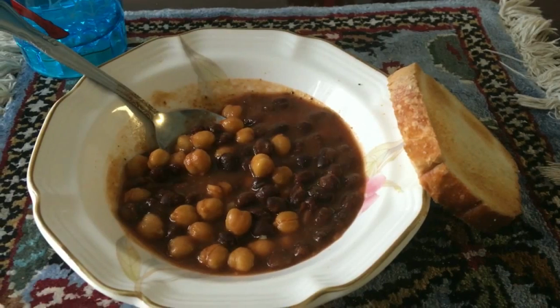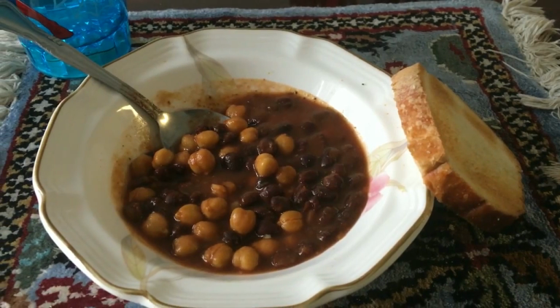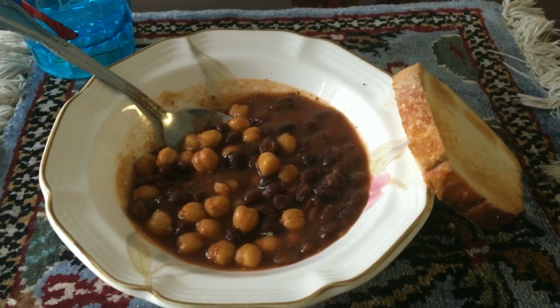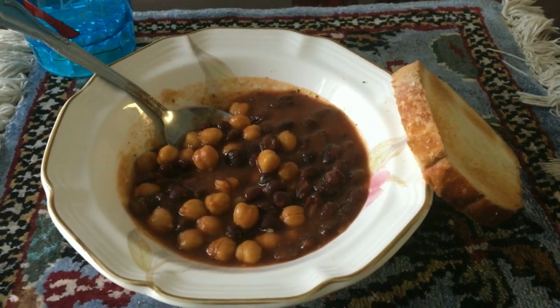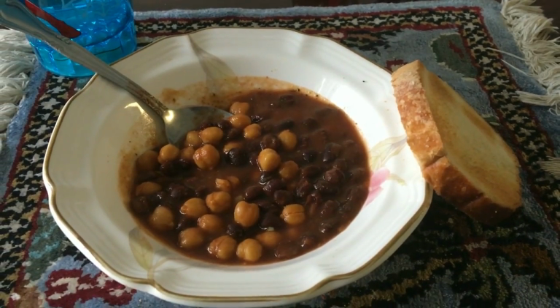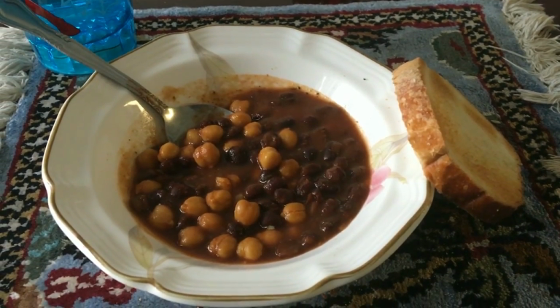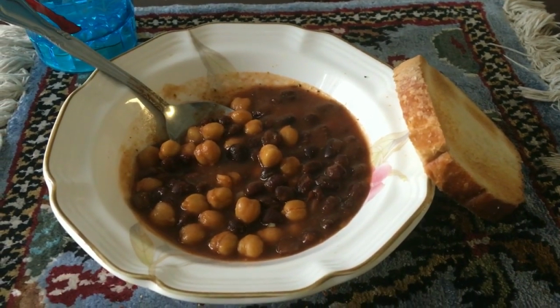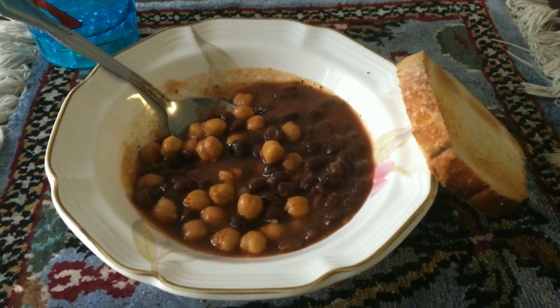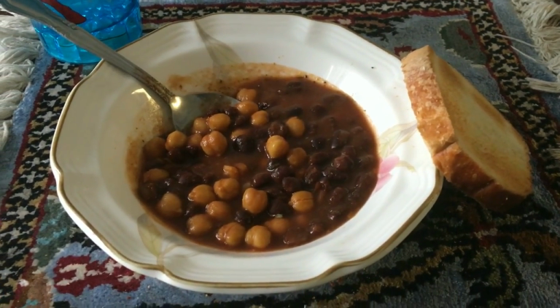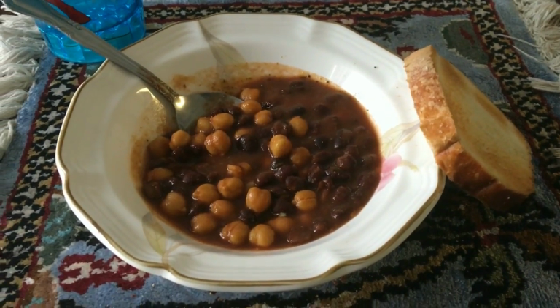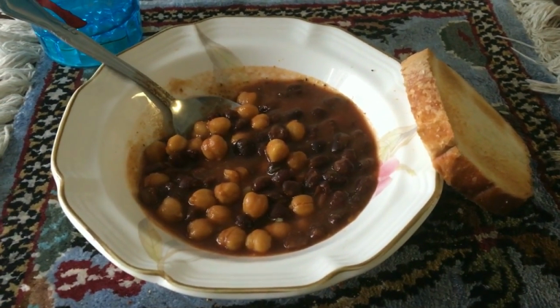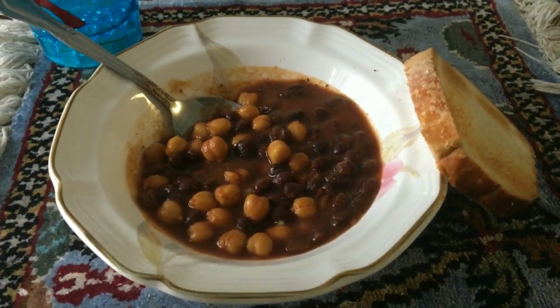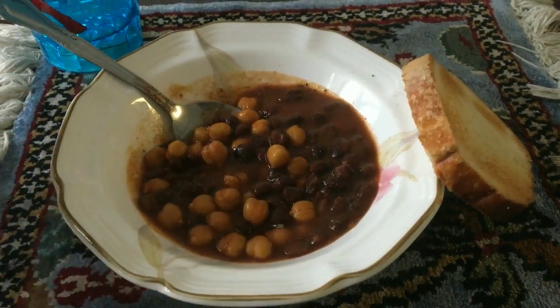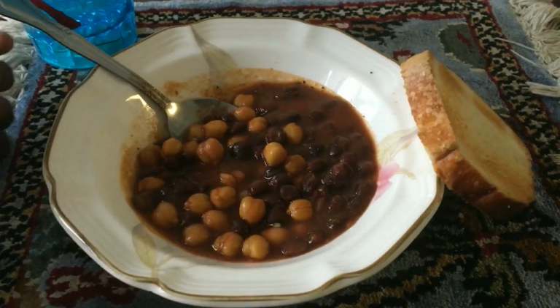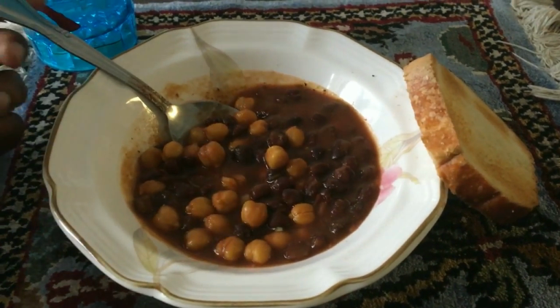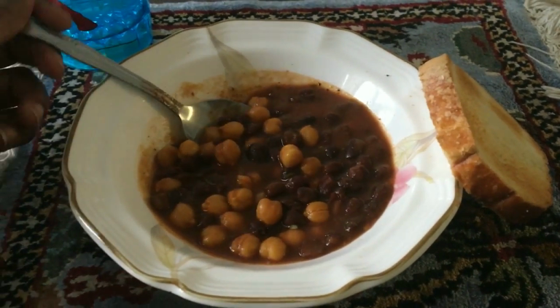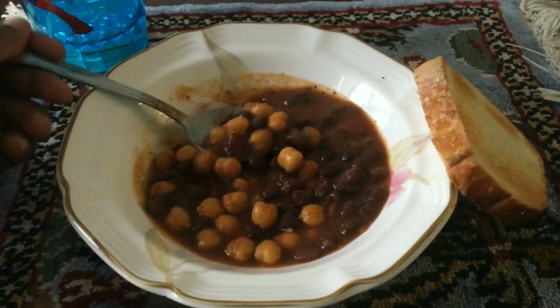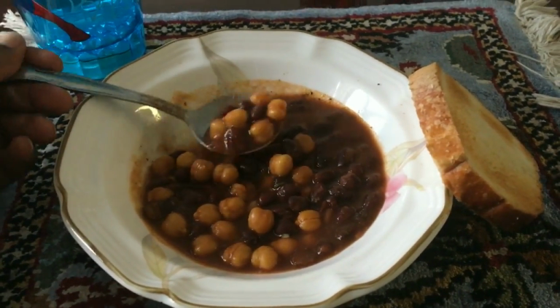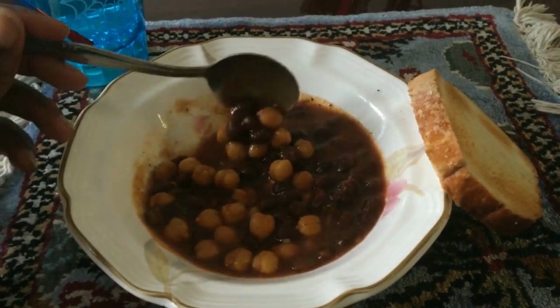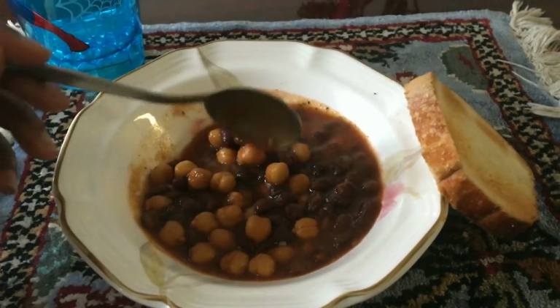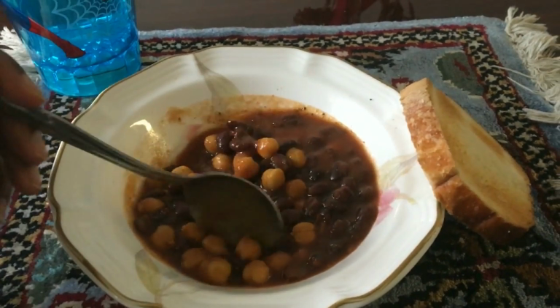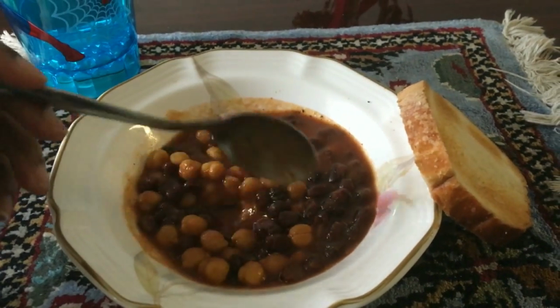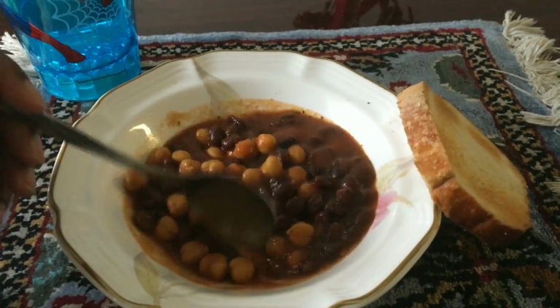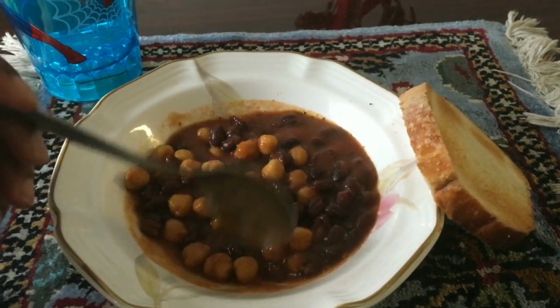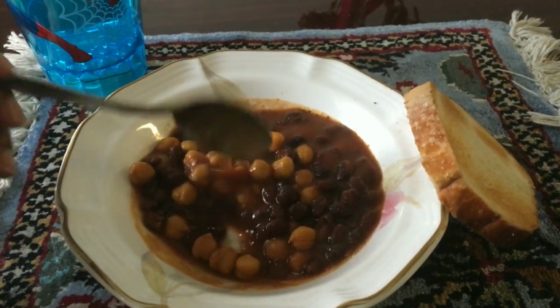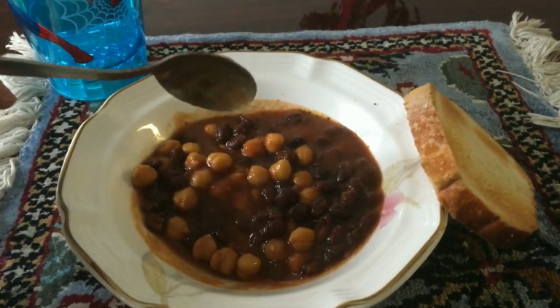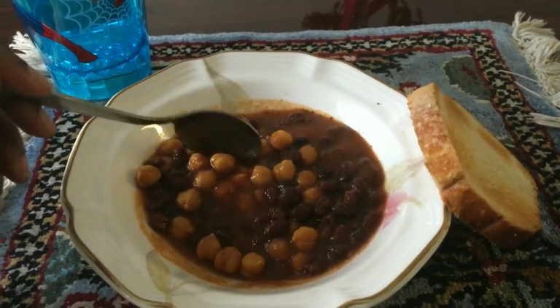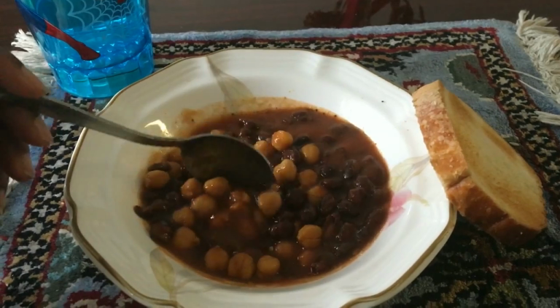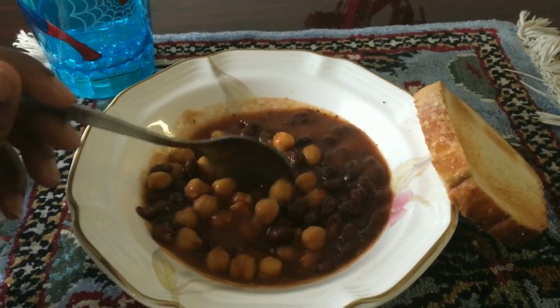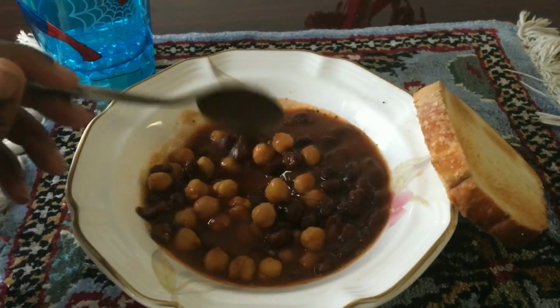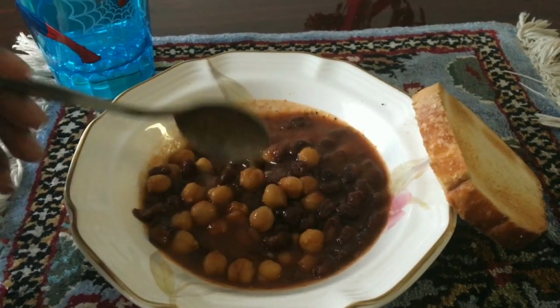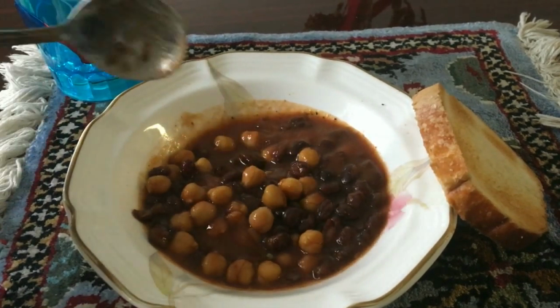Before I go, I'm going to have some soup, which is one of the only reasons I like the cold — for soup and snow.